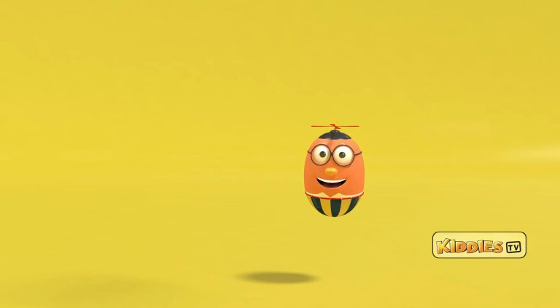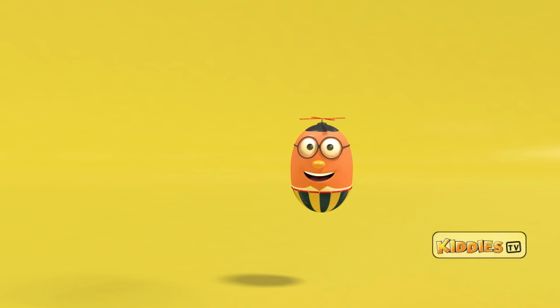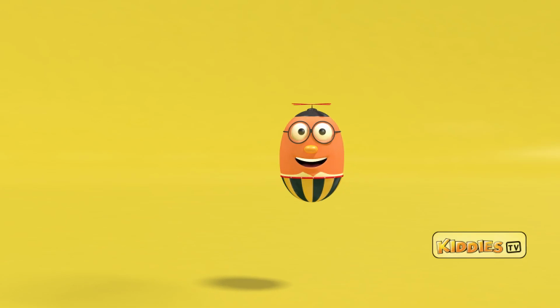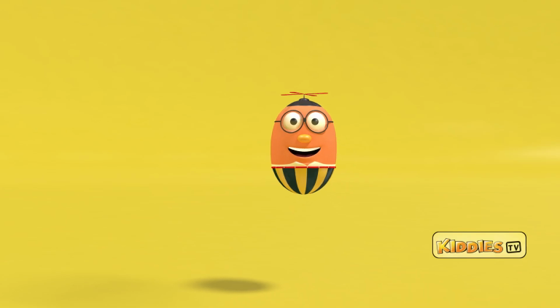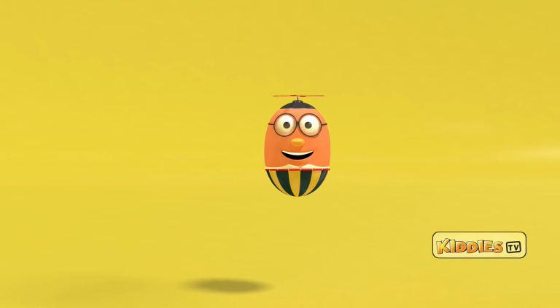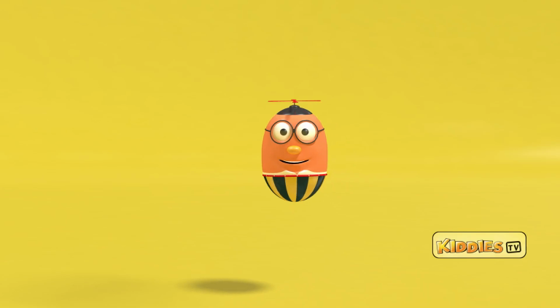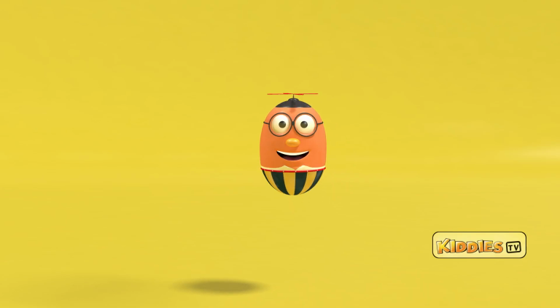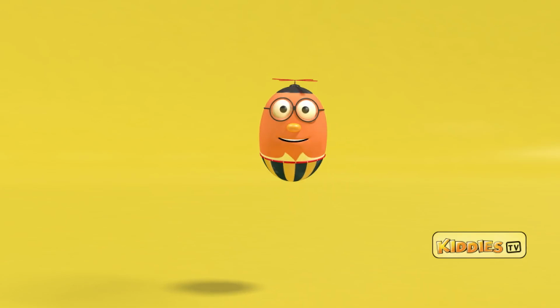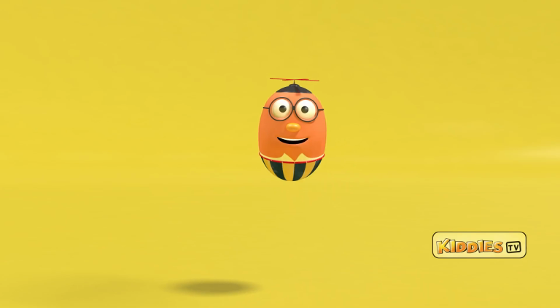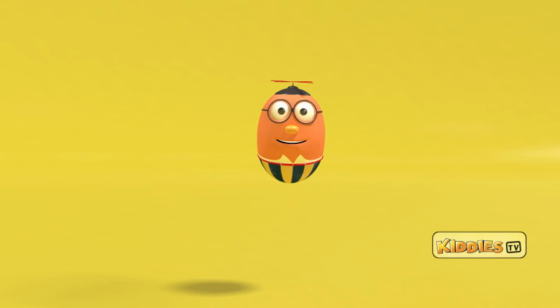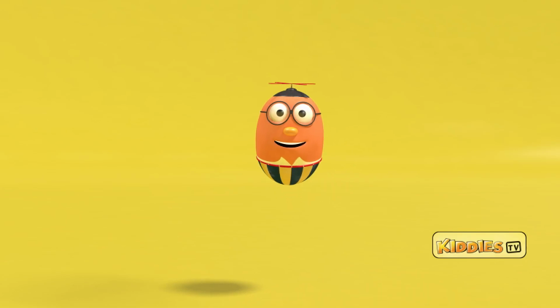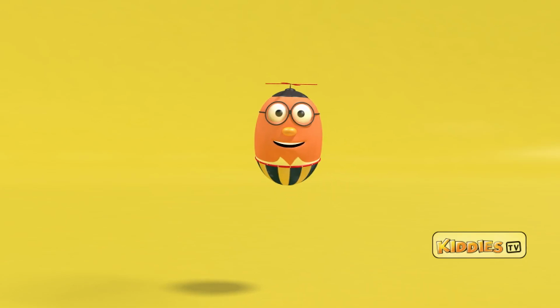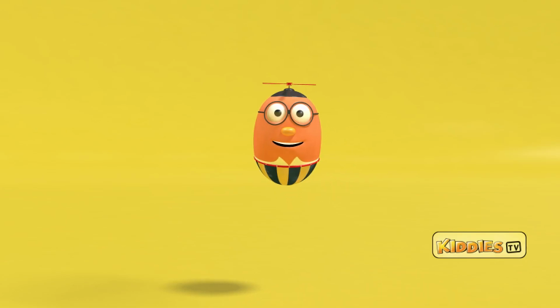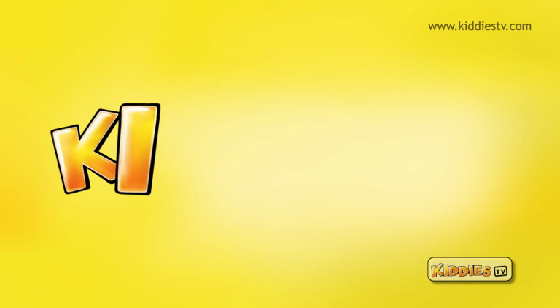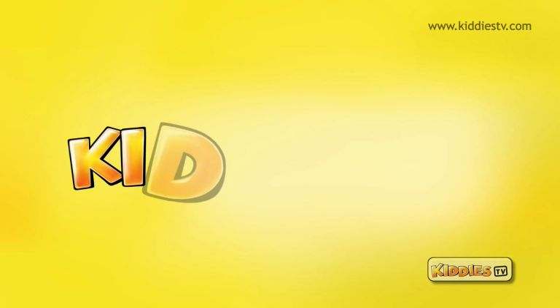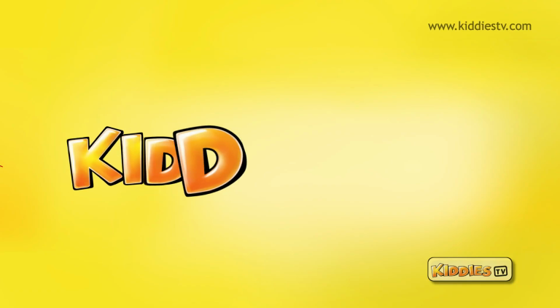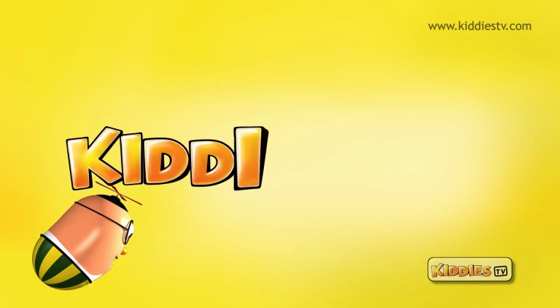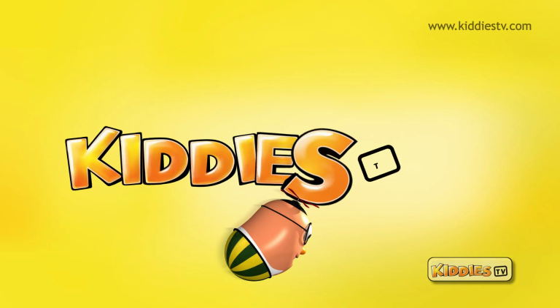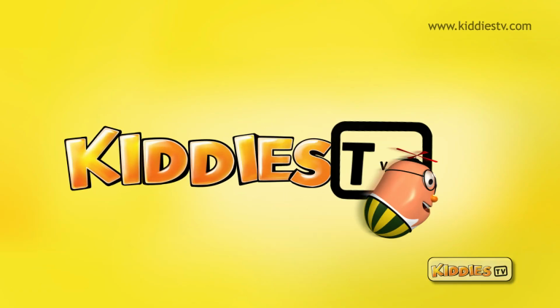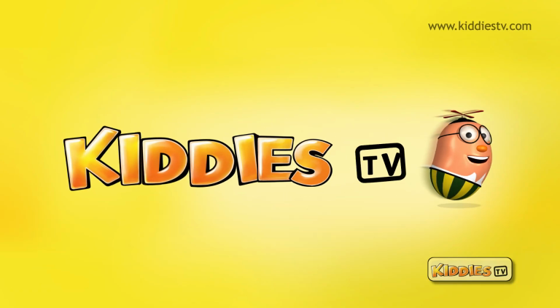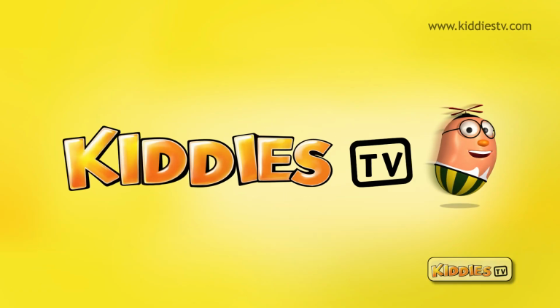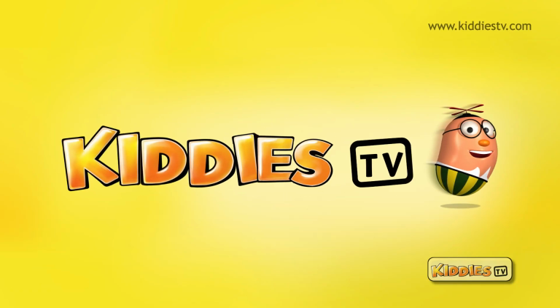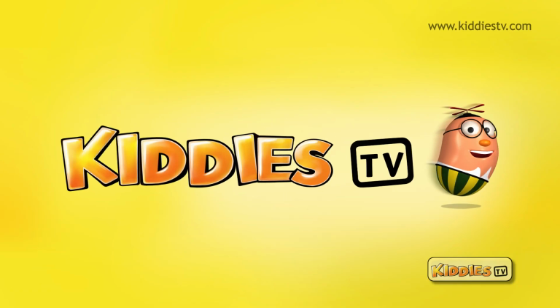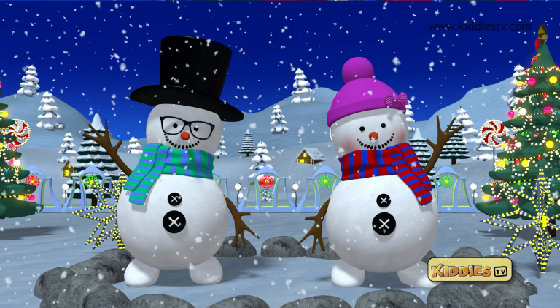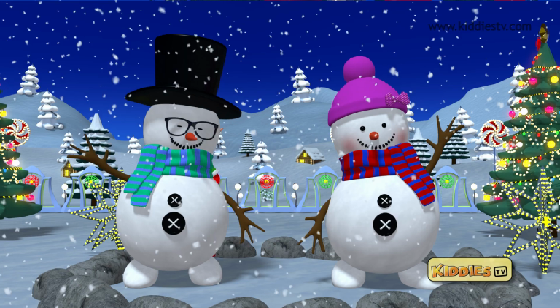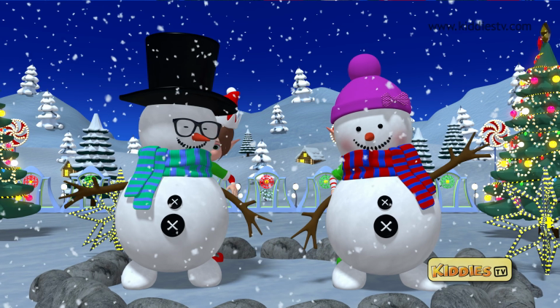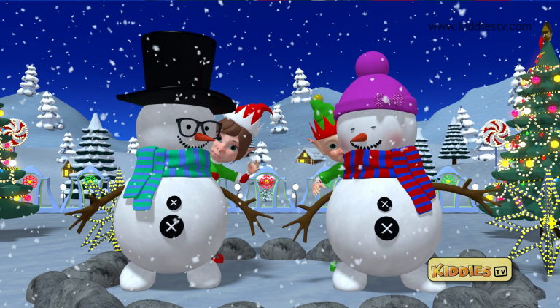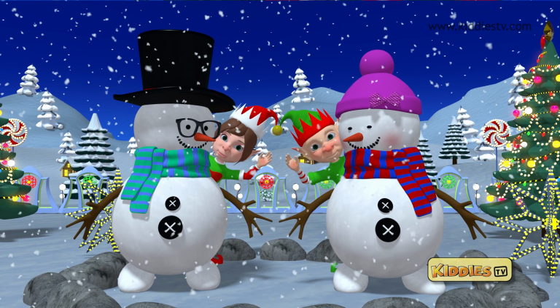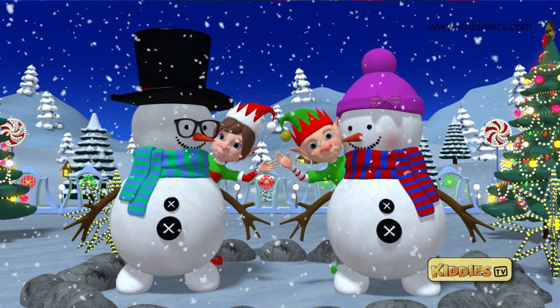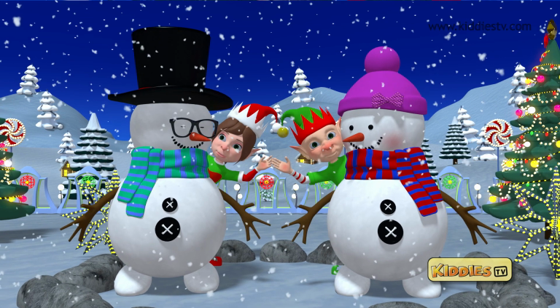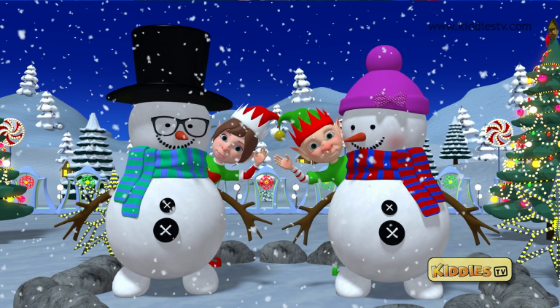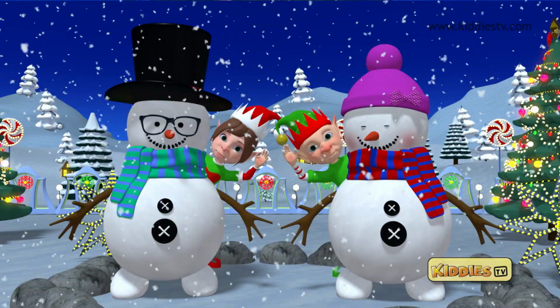Hello kids! This is Kitties TV. Let's have fun!